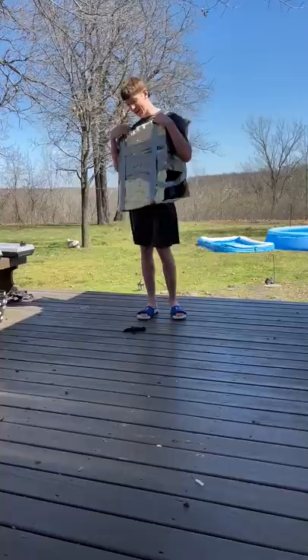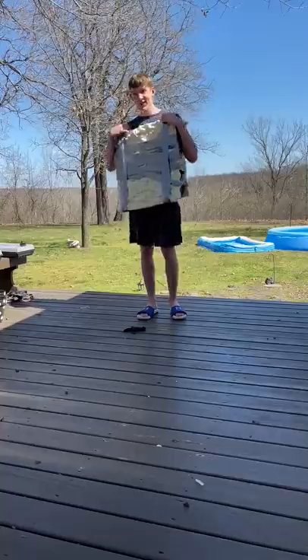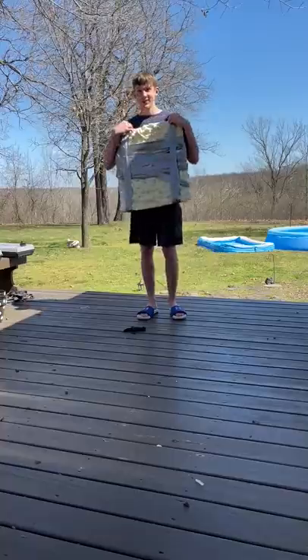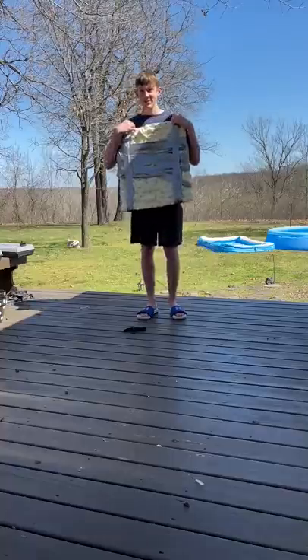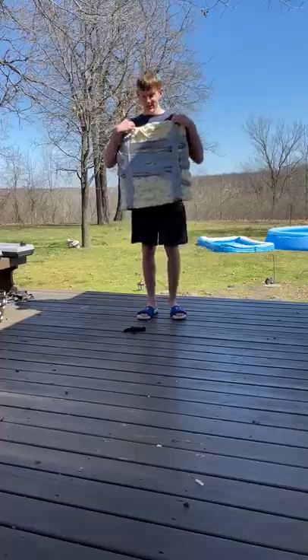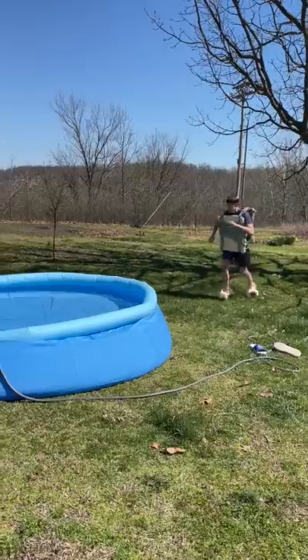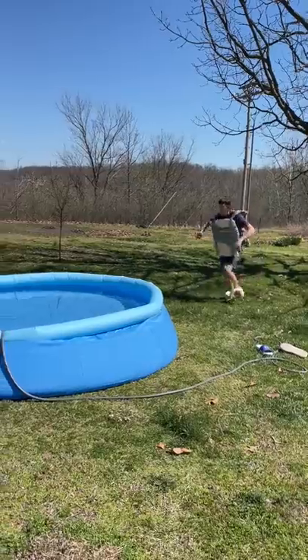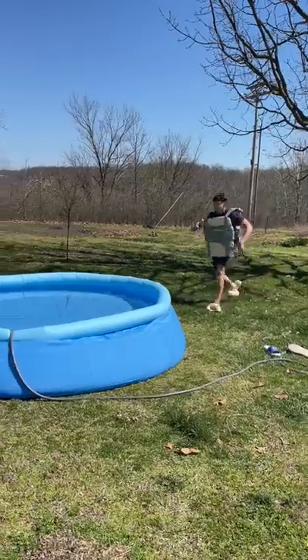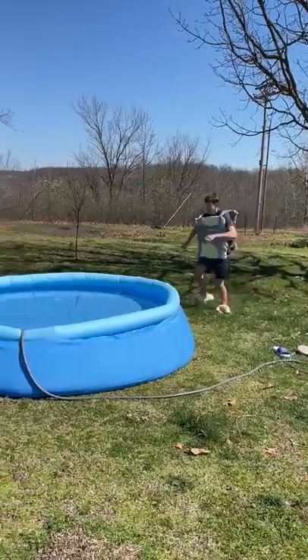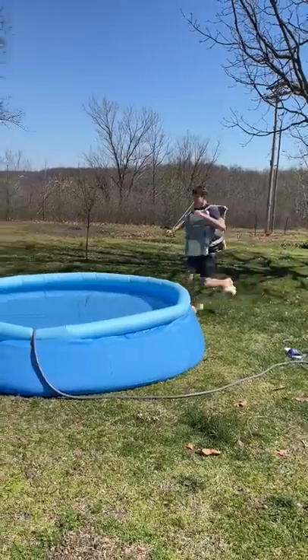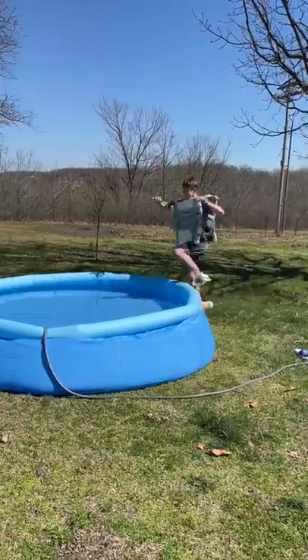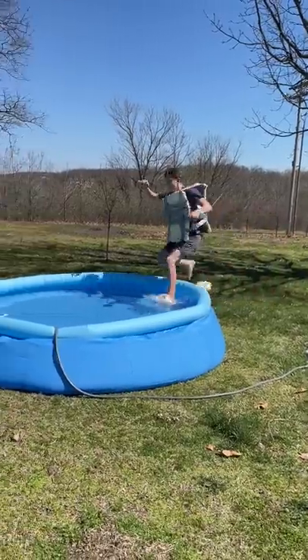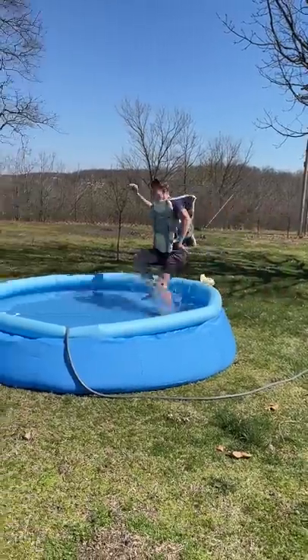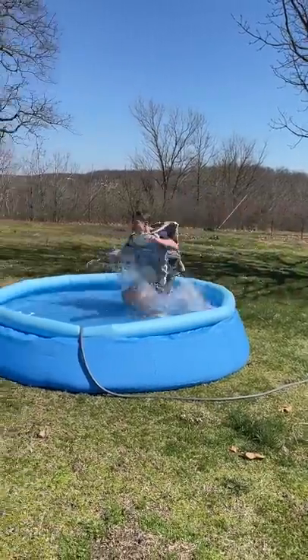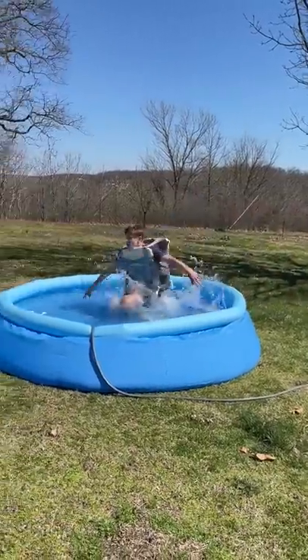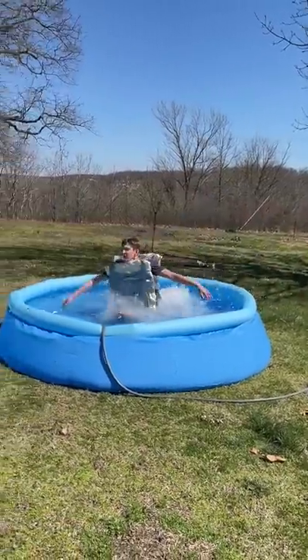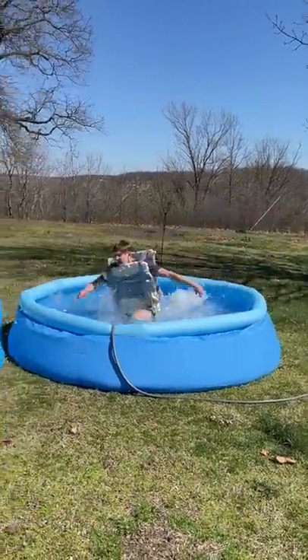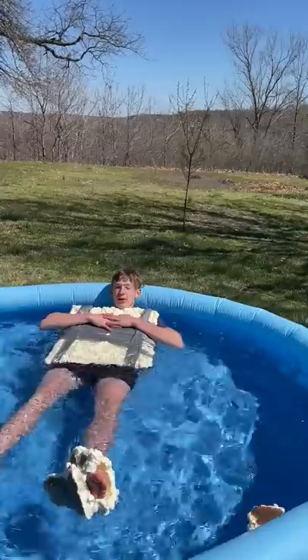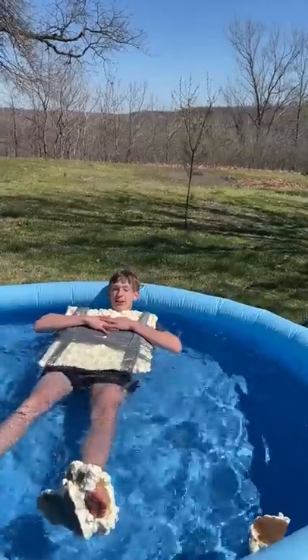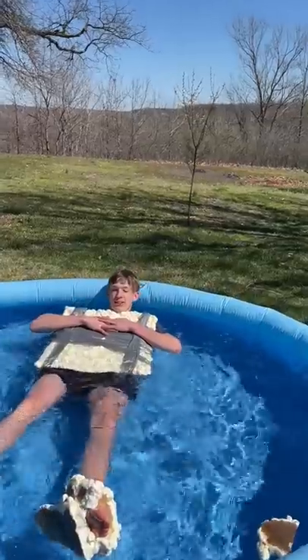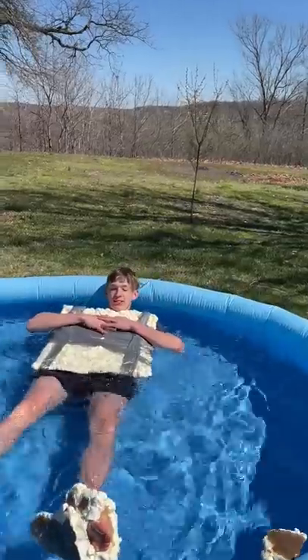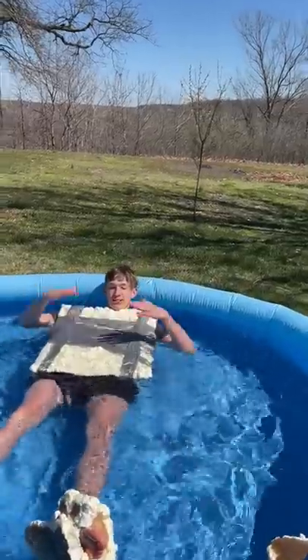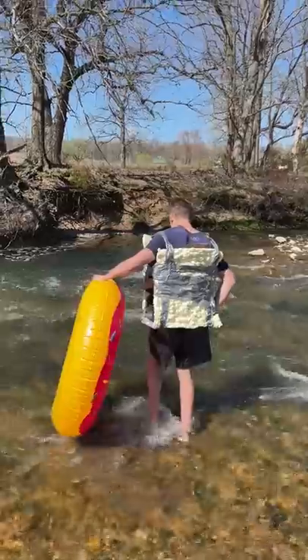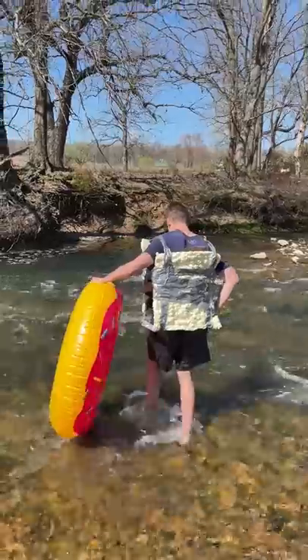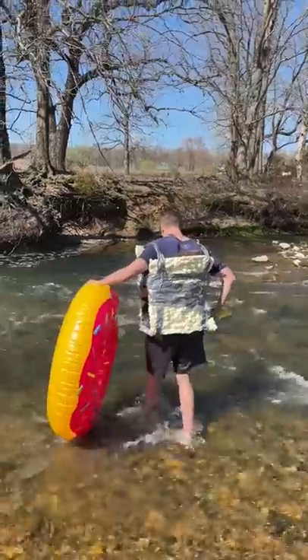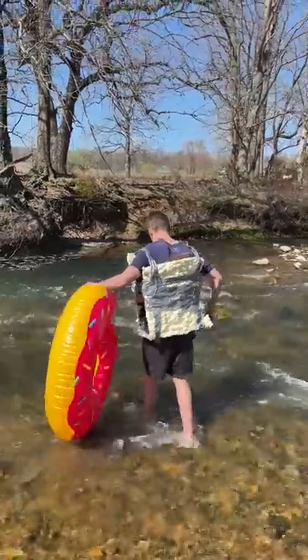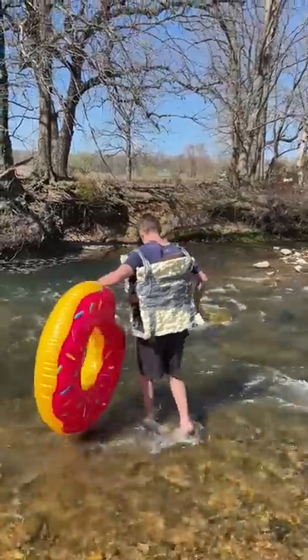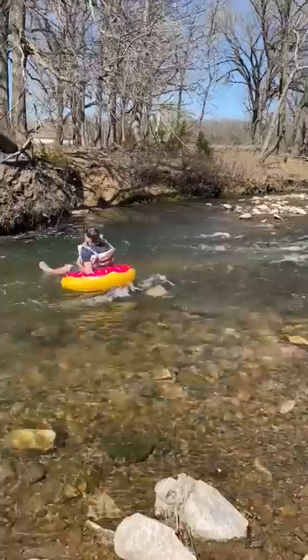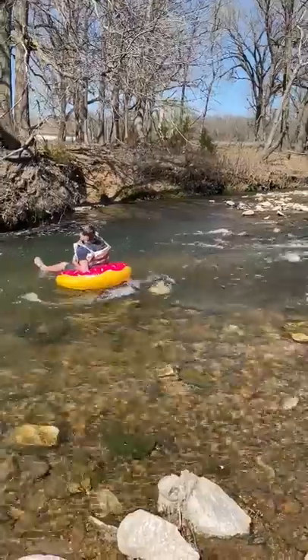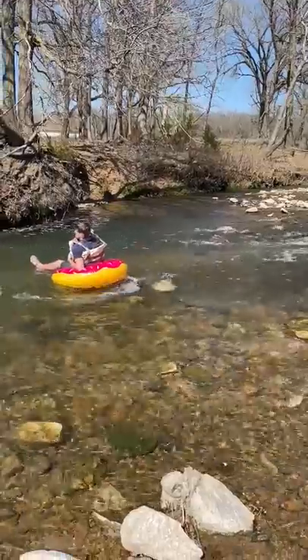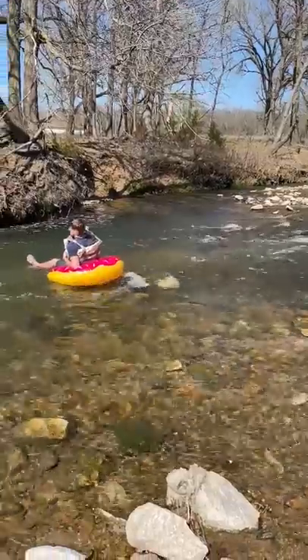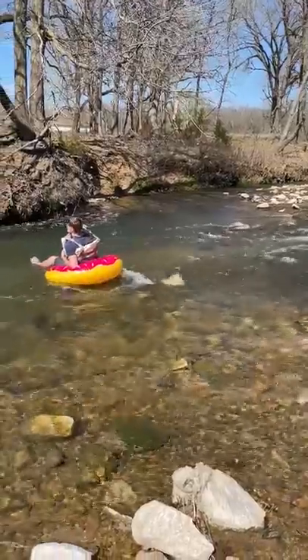And then I got out the life jacket and tried to run across the pool thinking I would run on water, but I didn't. And then I took the life jacket to the creek to test it.